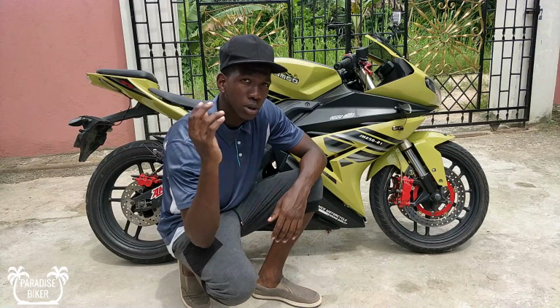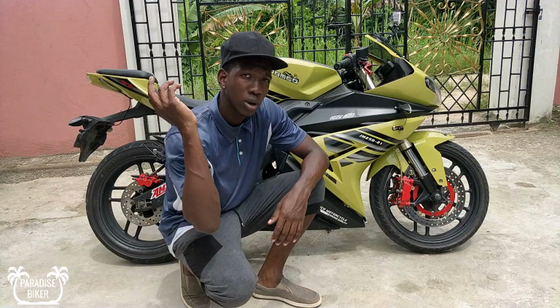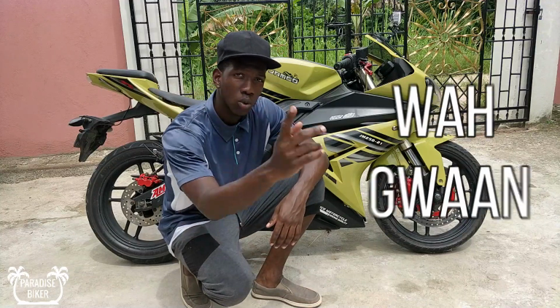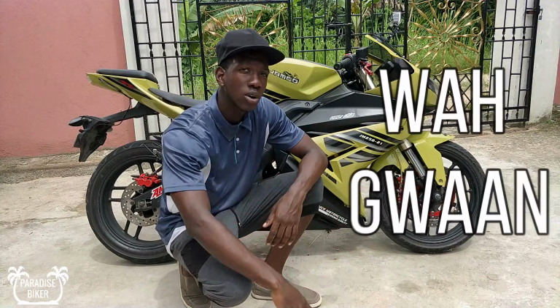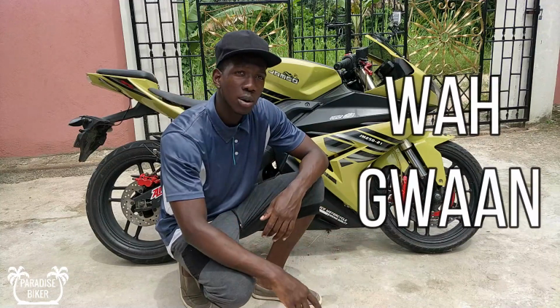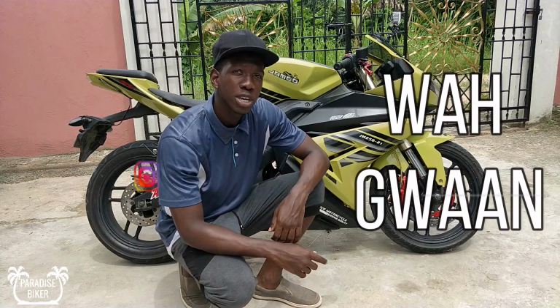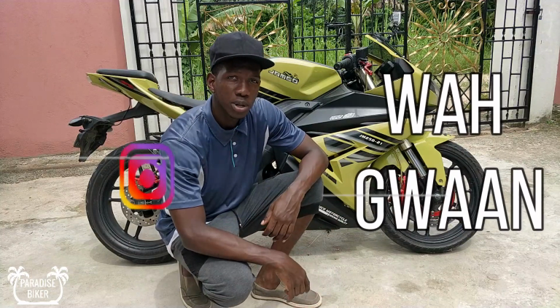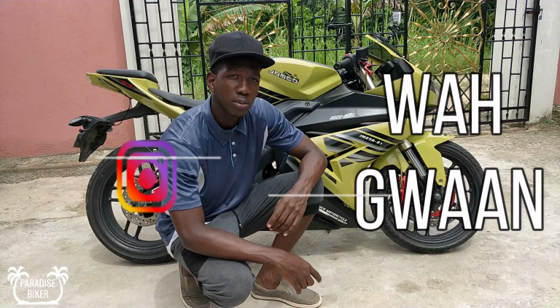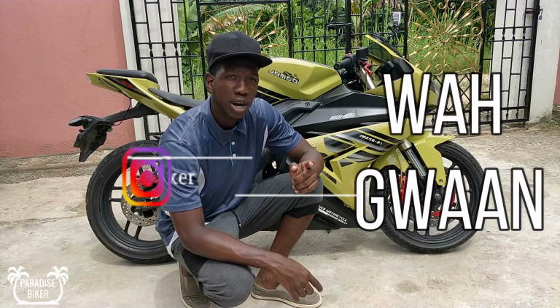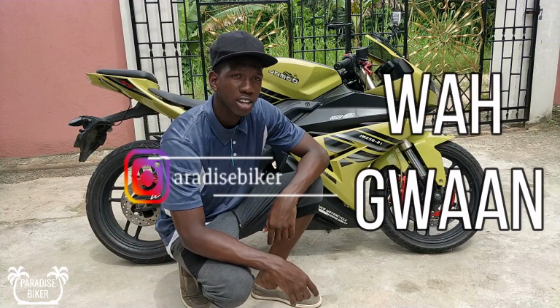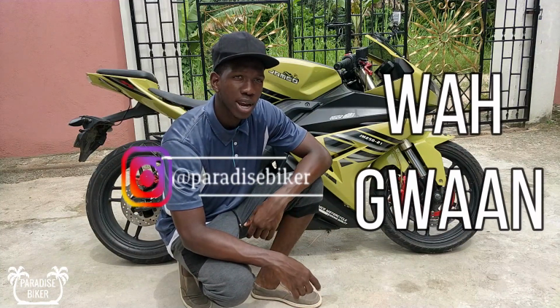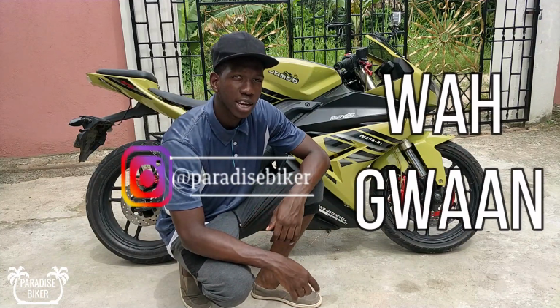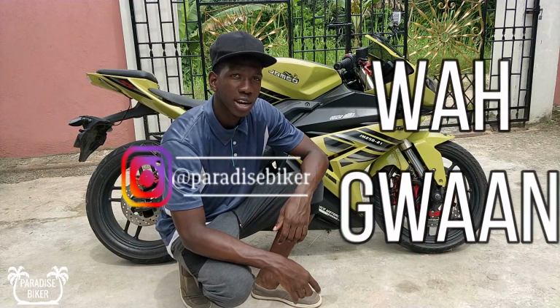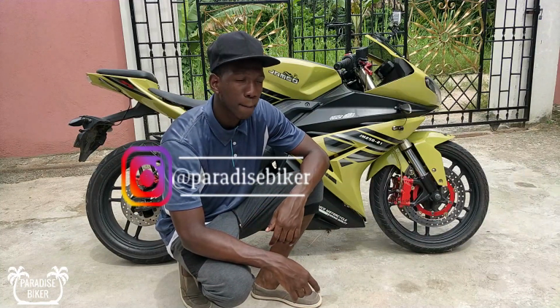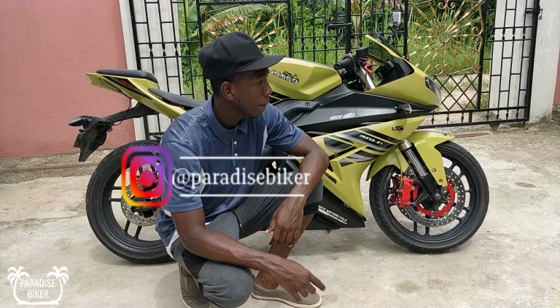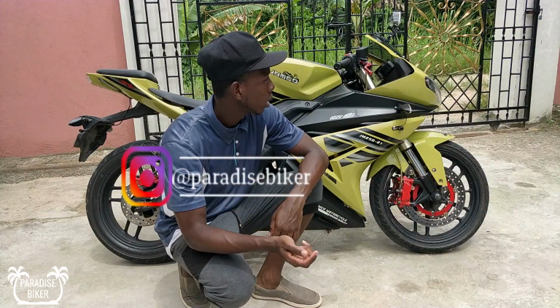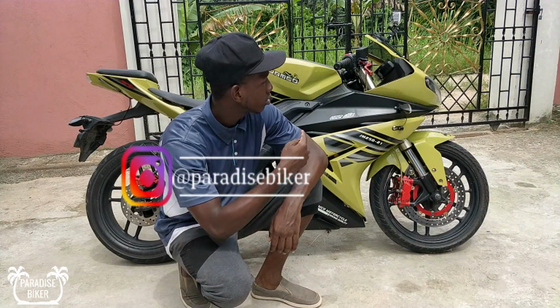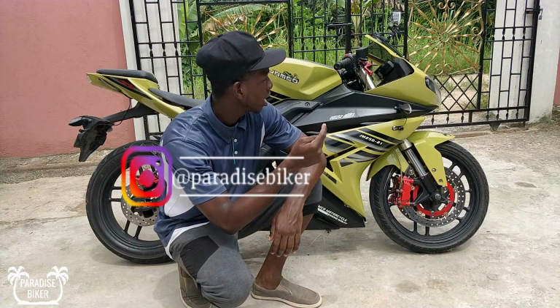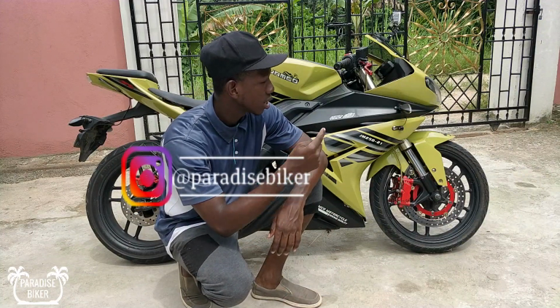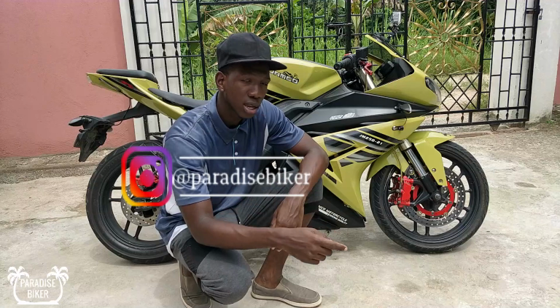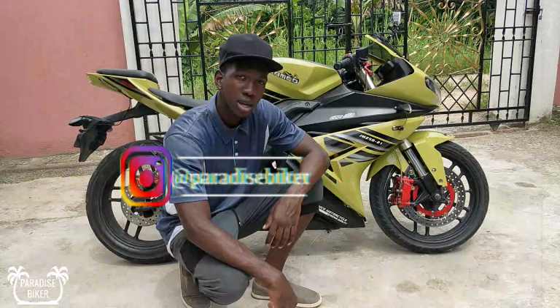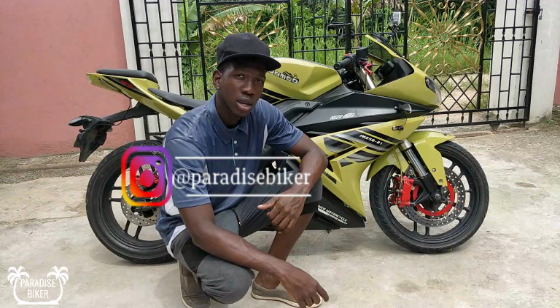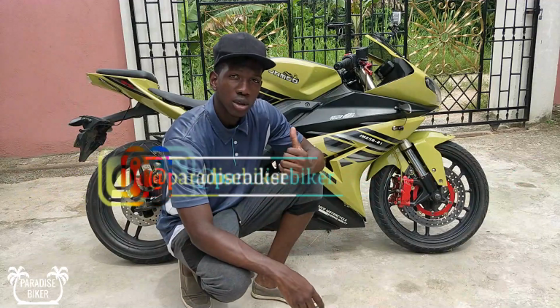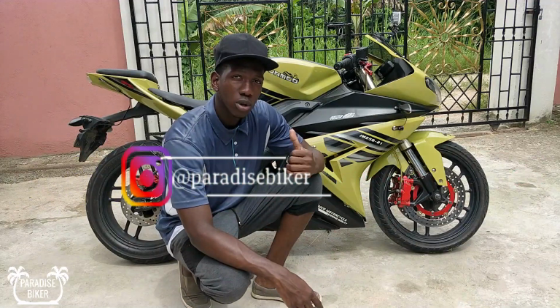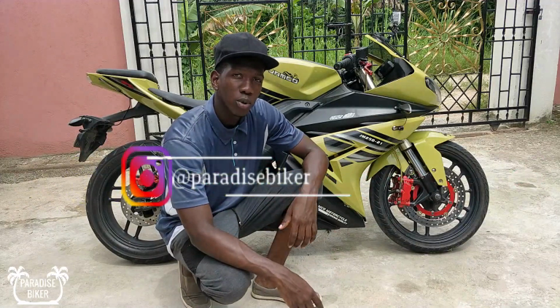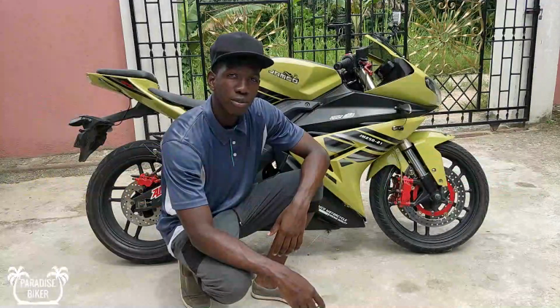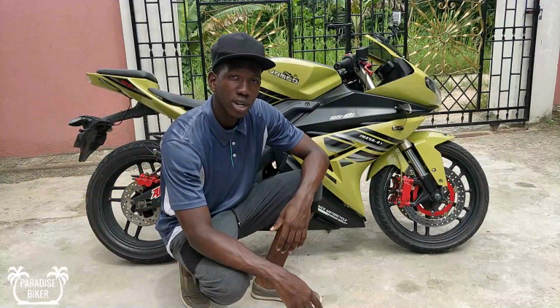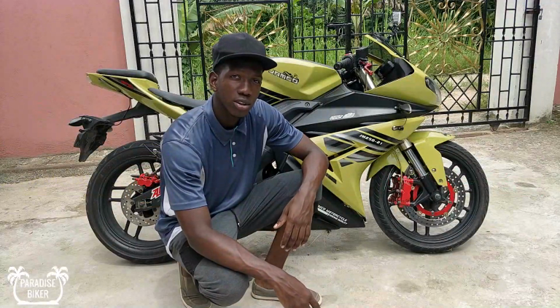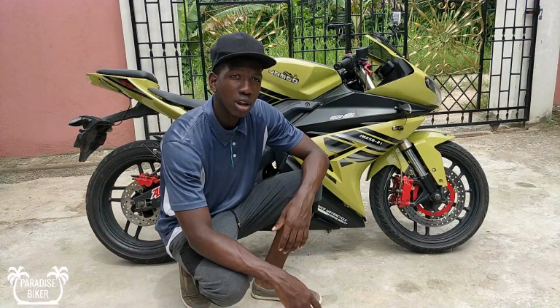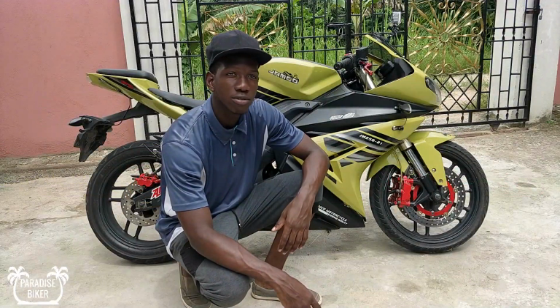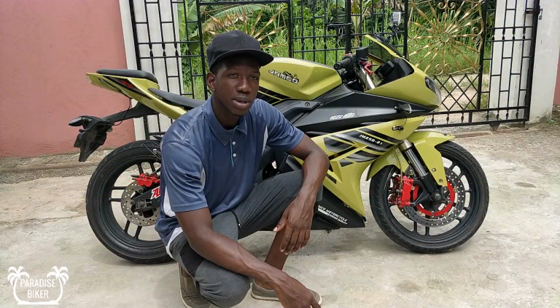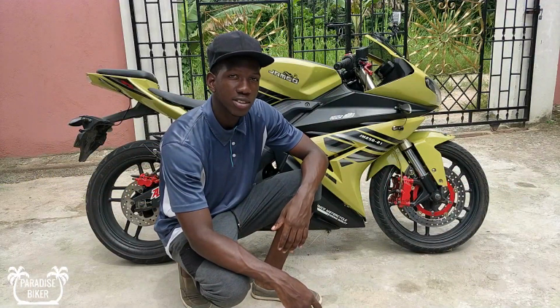Wagwan people, Paradise Biker here, and today we'll be reviewing this lovely beast.